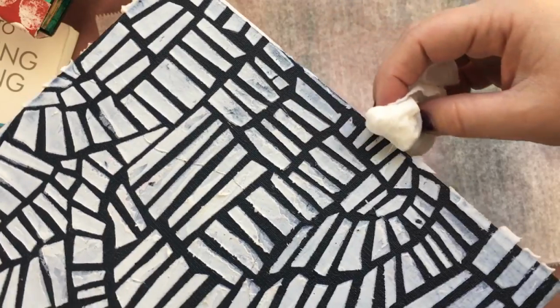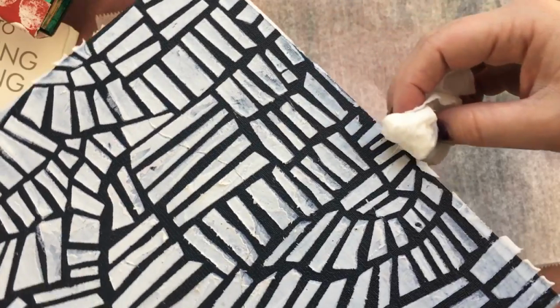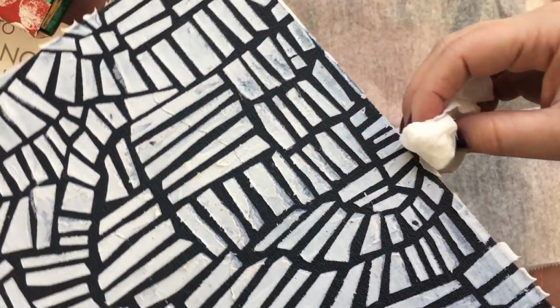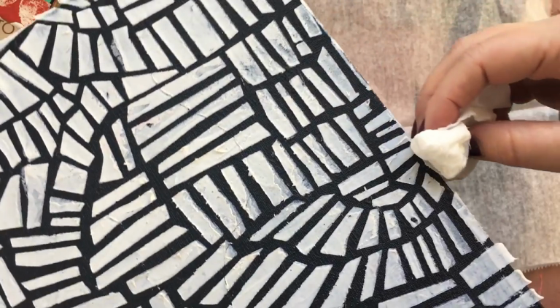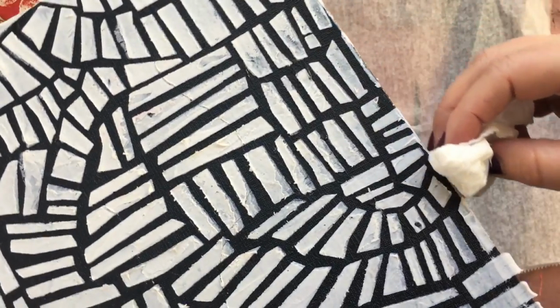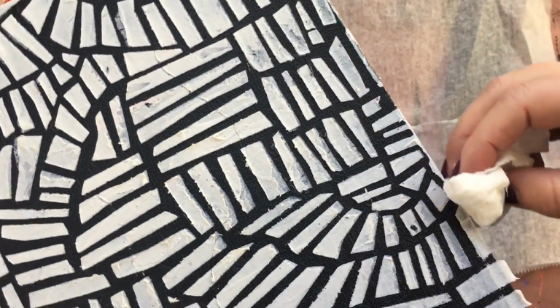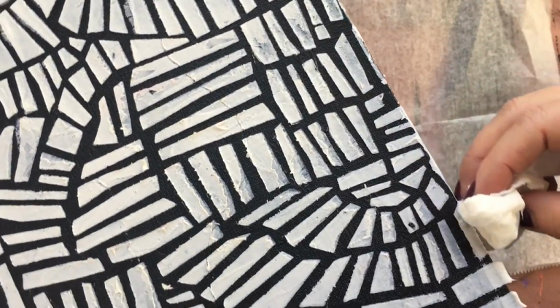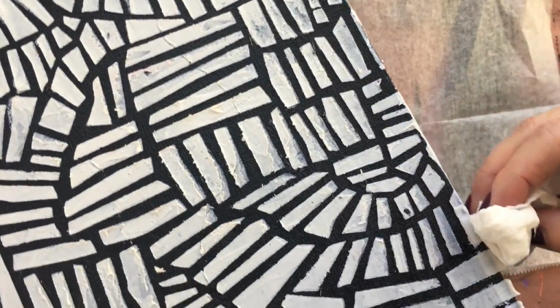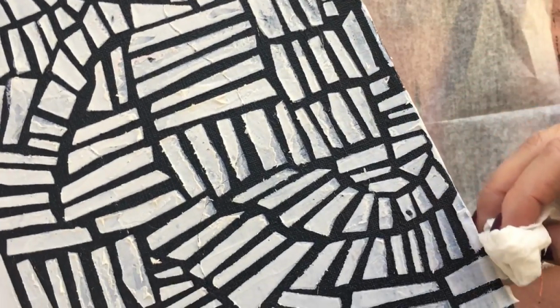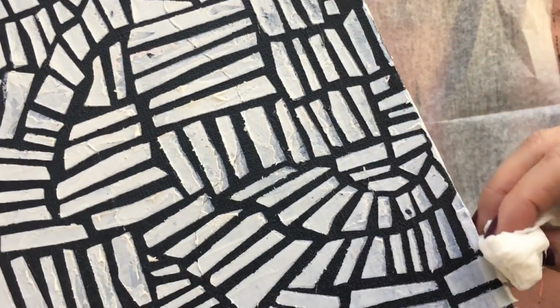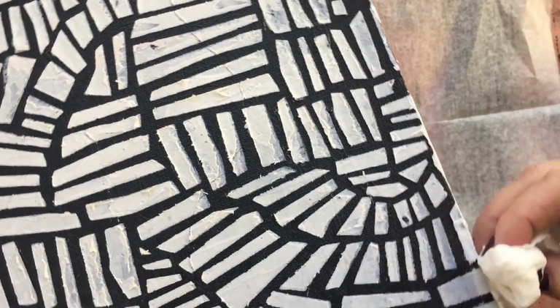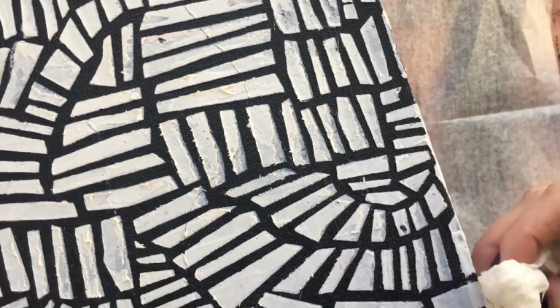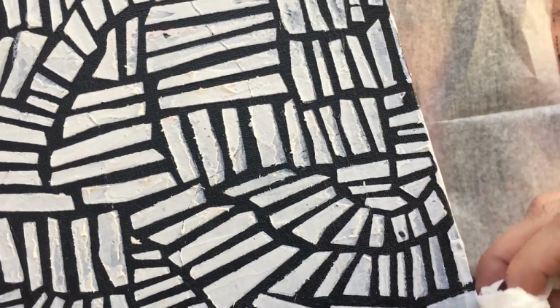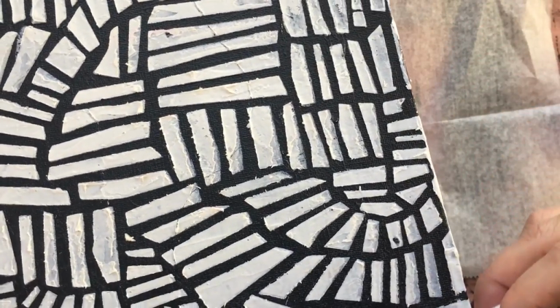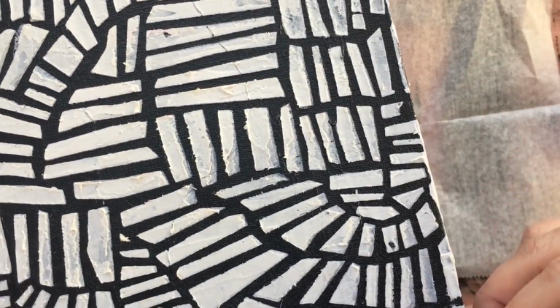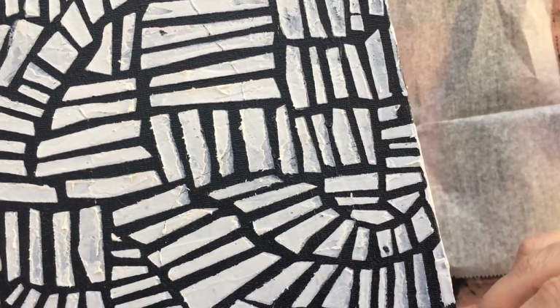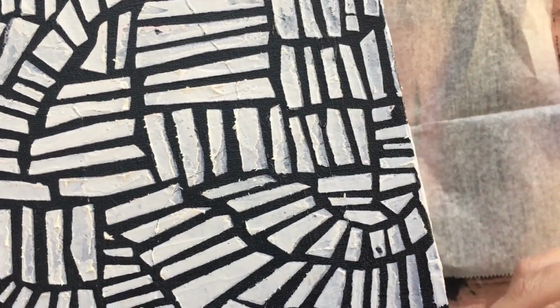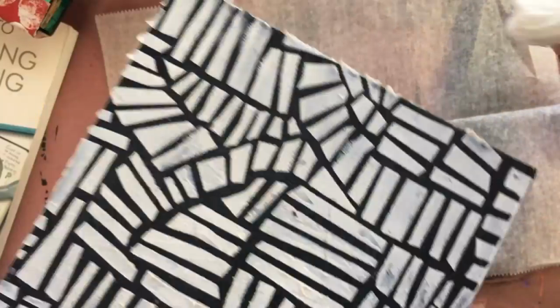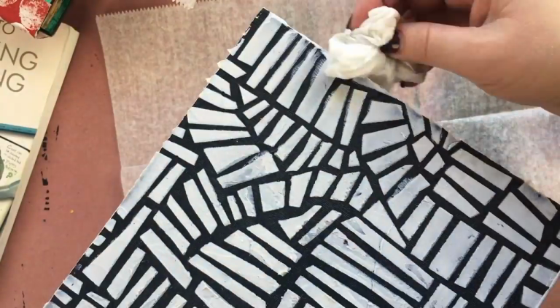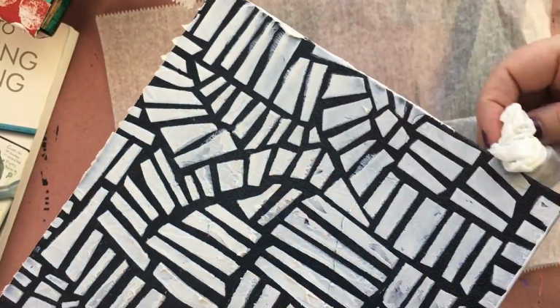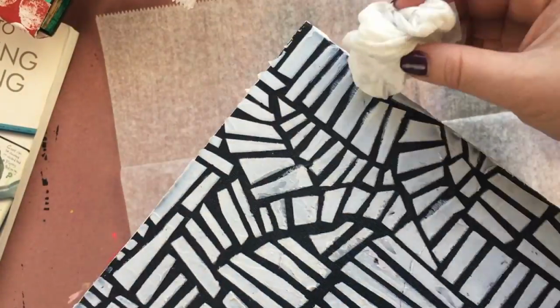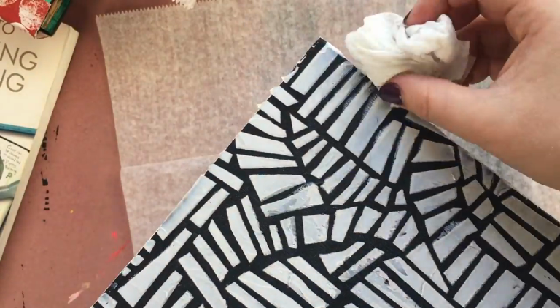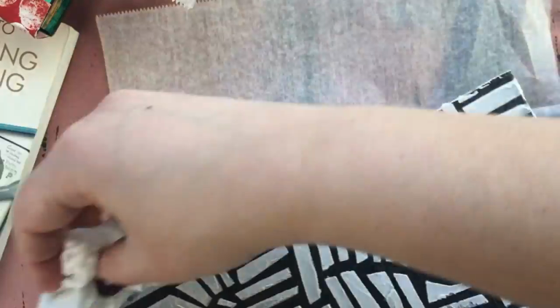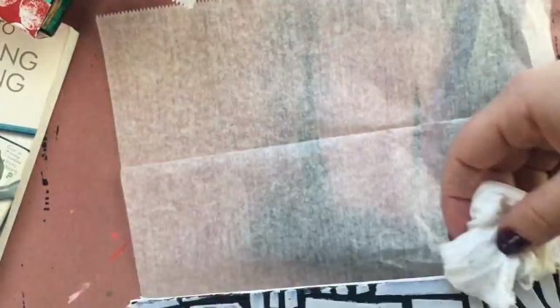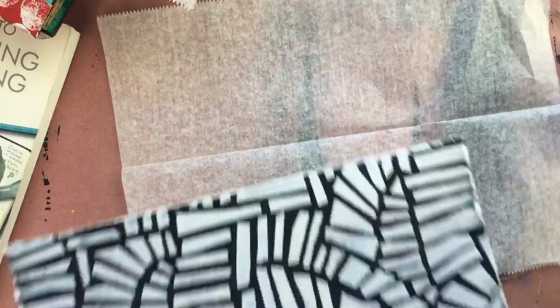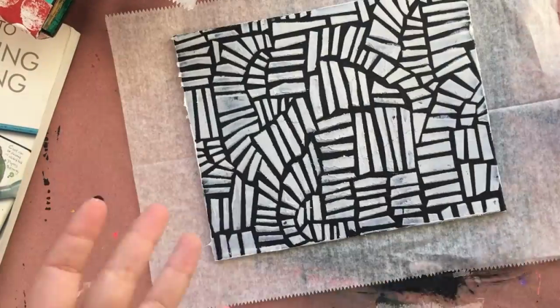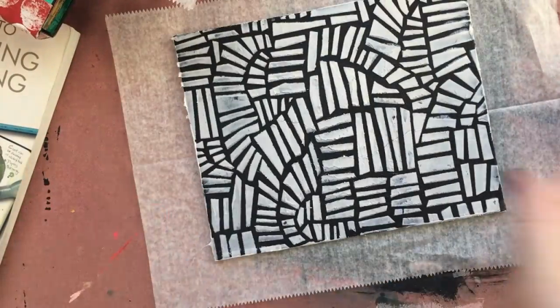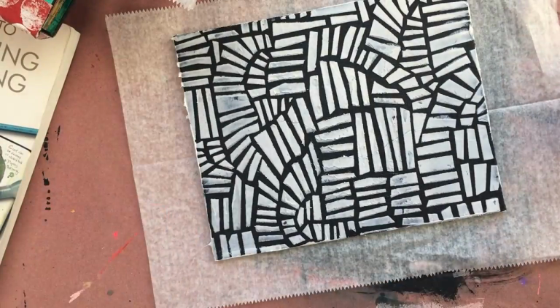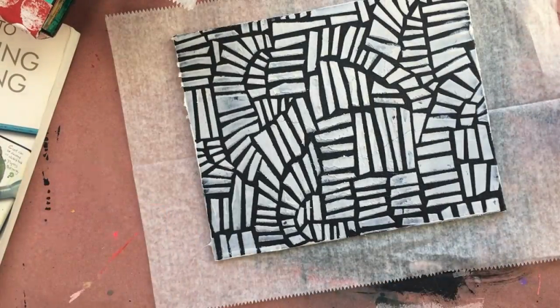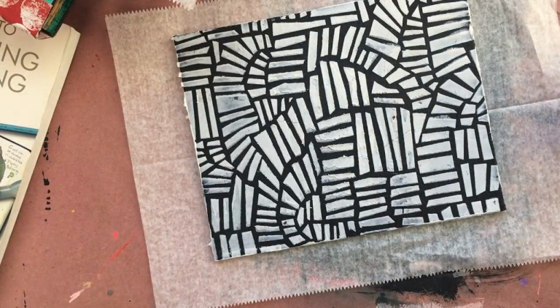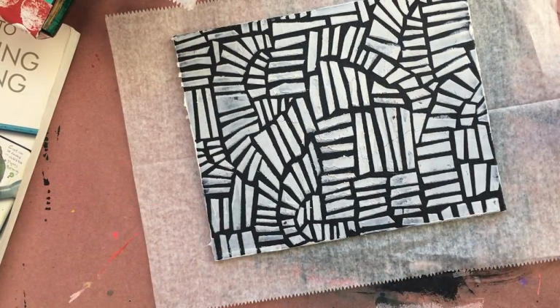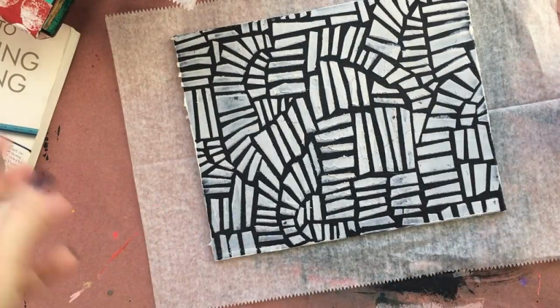I found it's easier to do it at this point than later, especially when we start to get glitter involved, because essentially this clear modeling paste is now just glue.